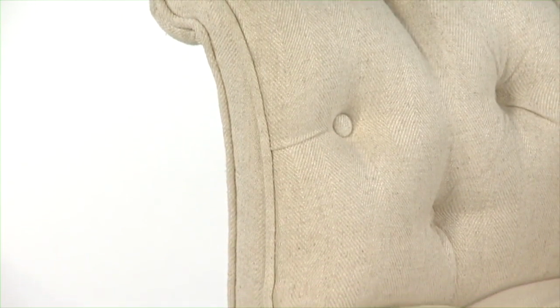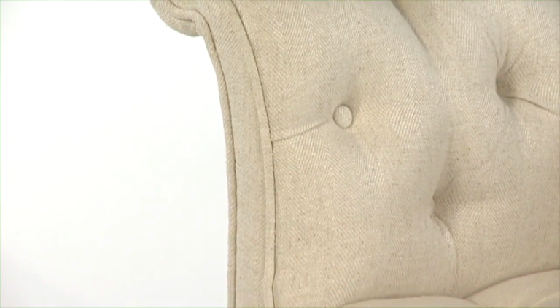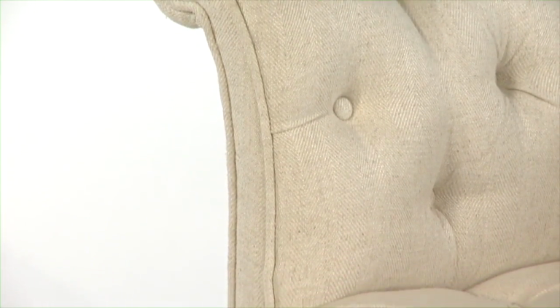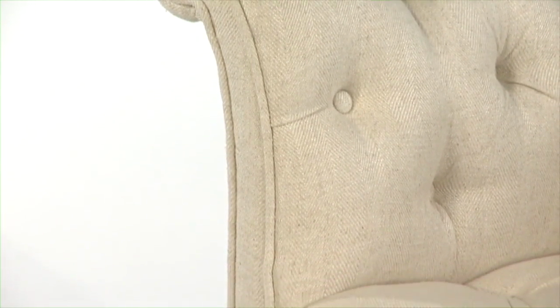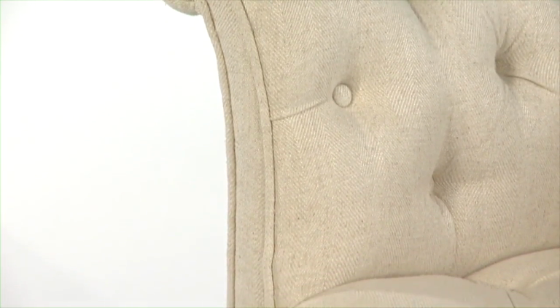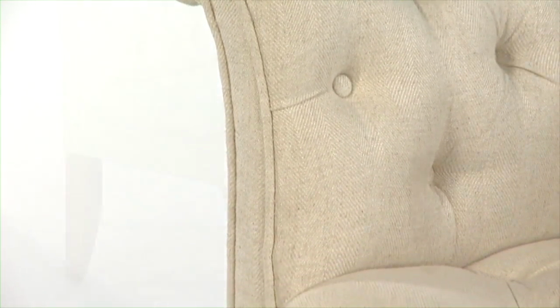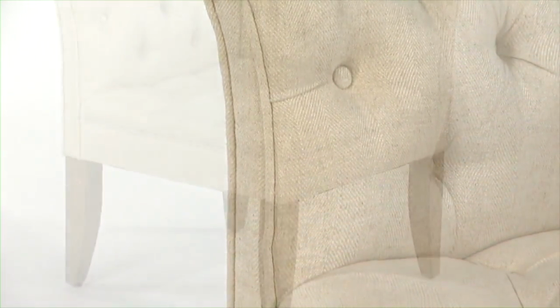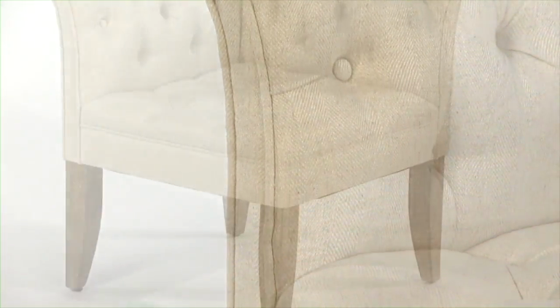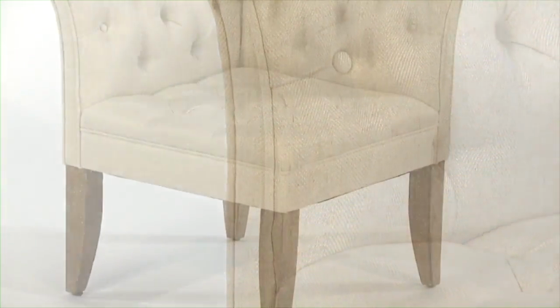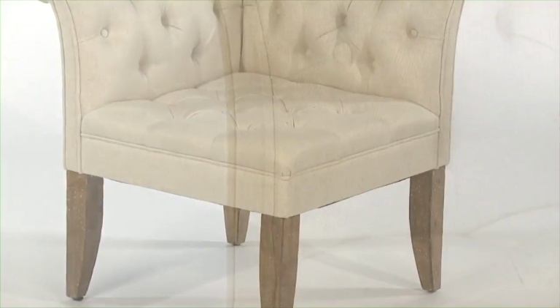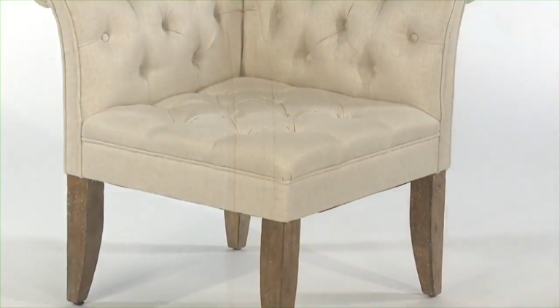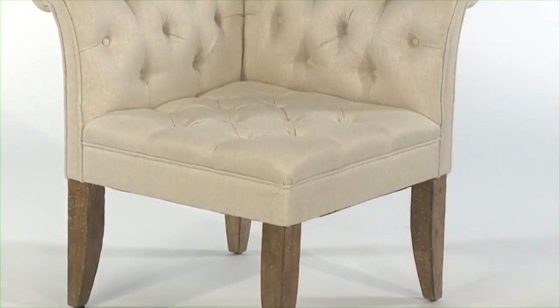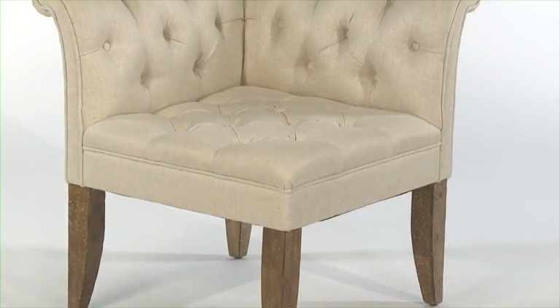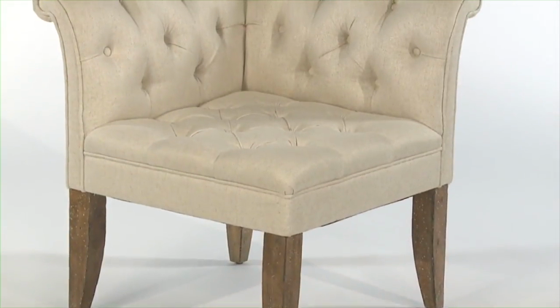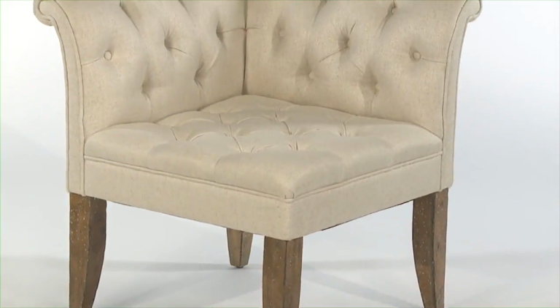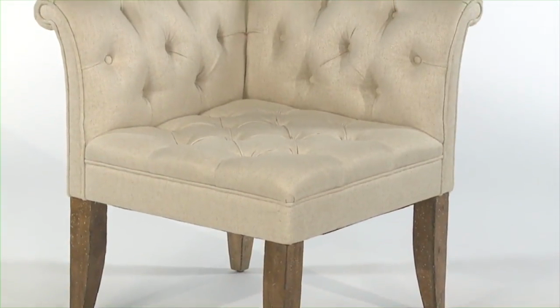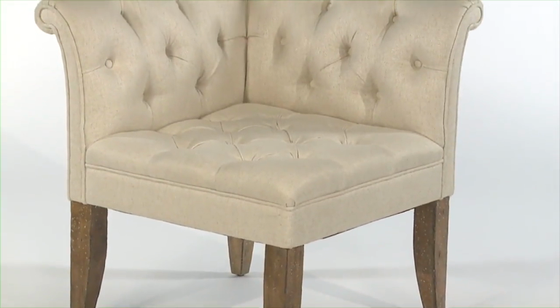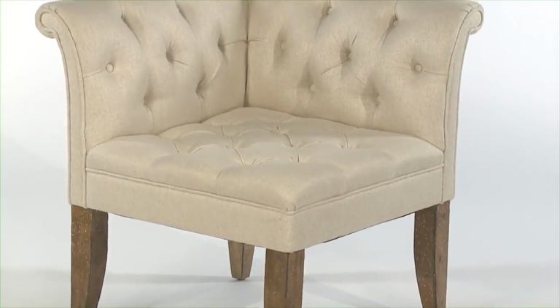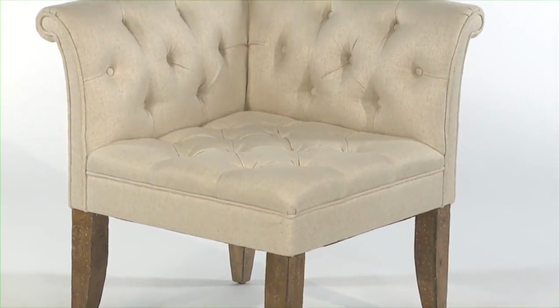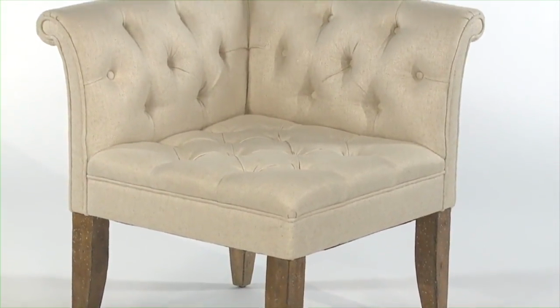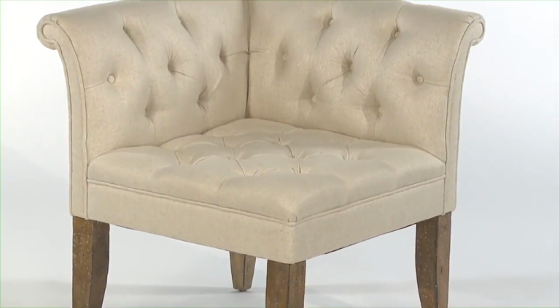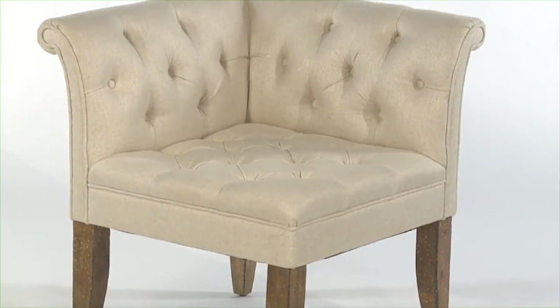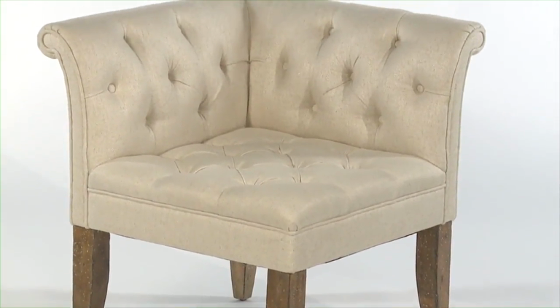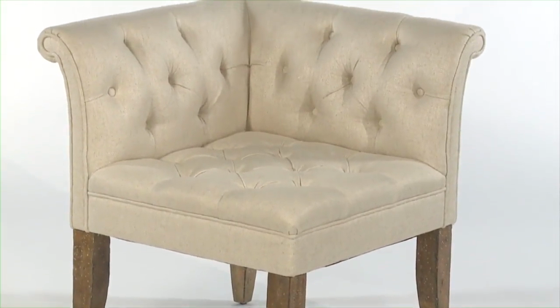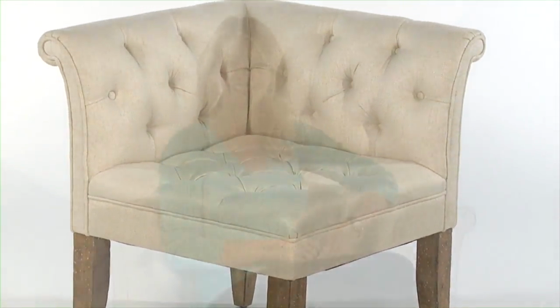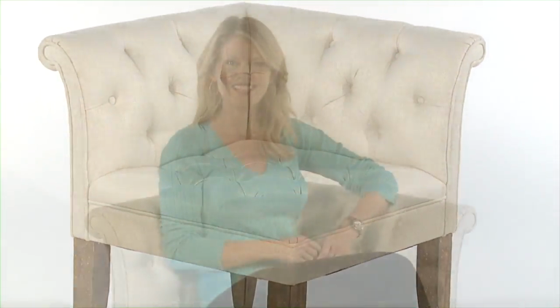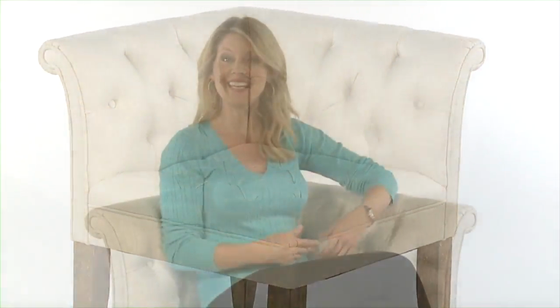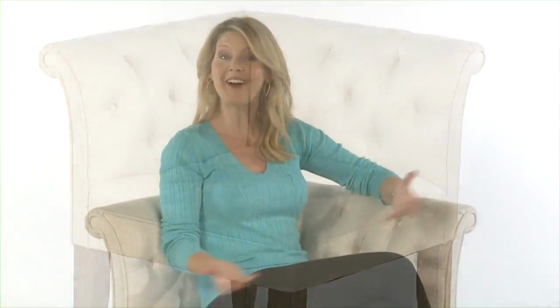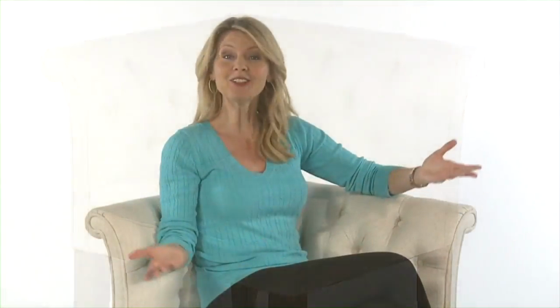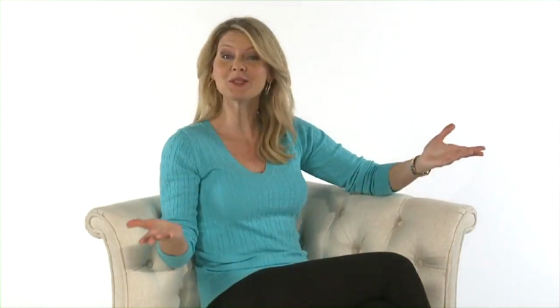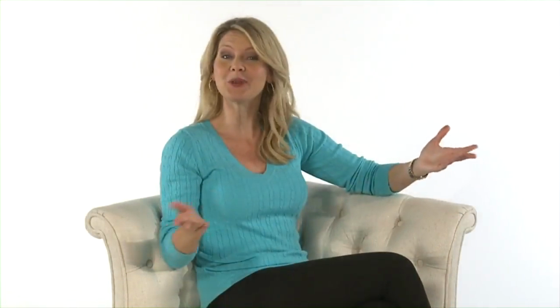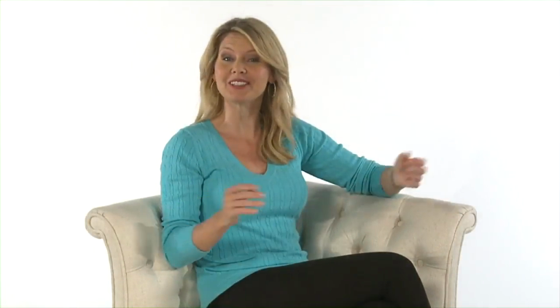It's both elegant and approachable. I love the tapered legs. It all just works.